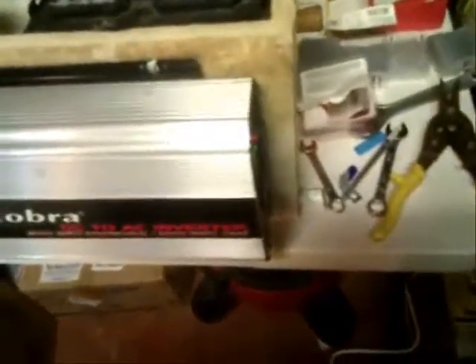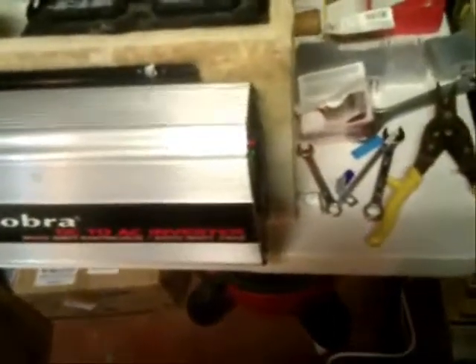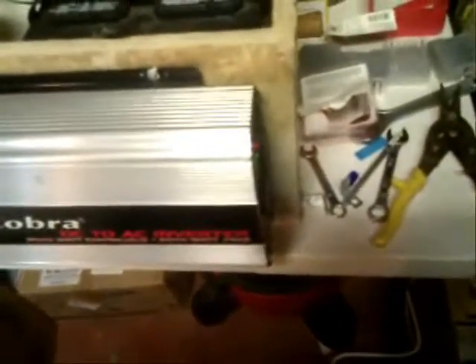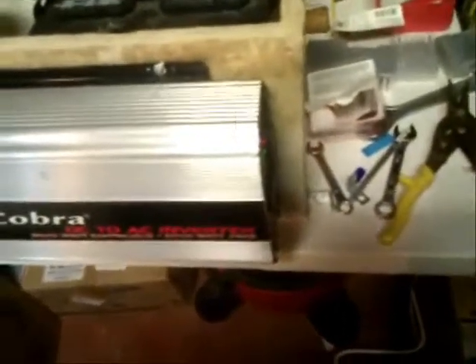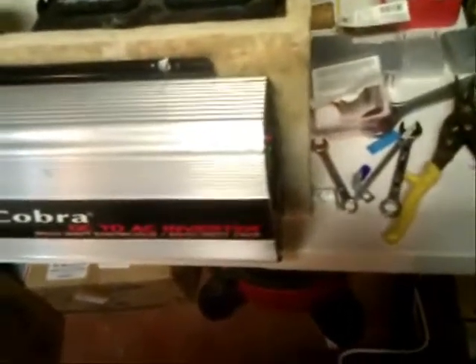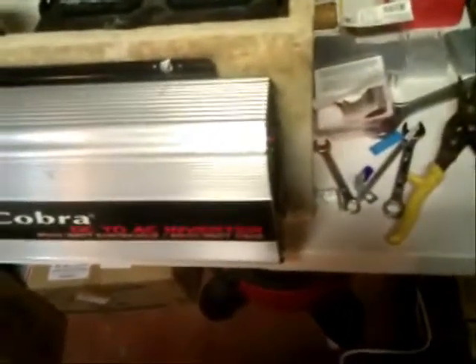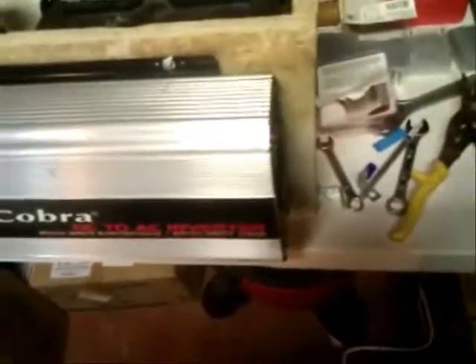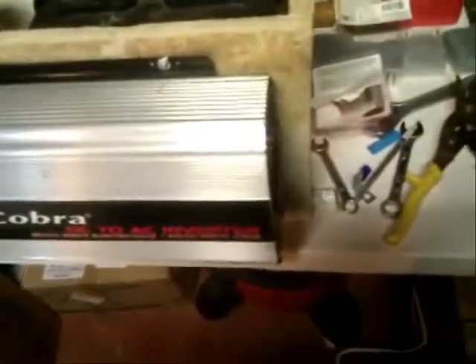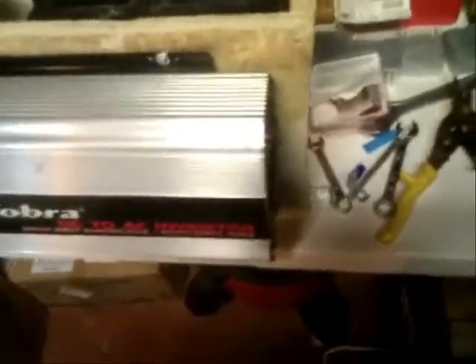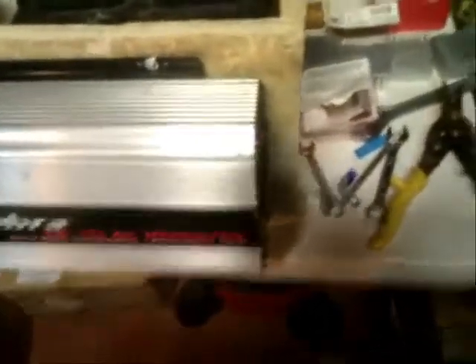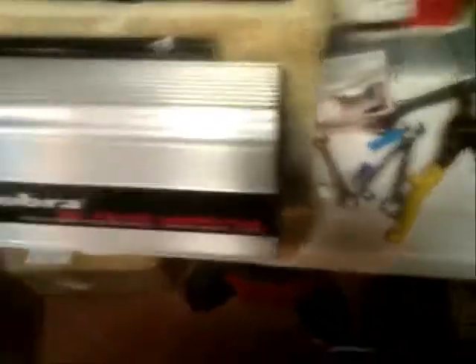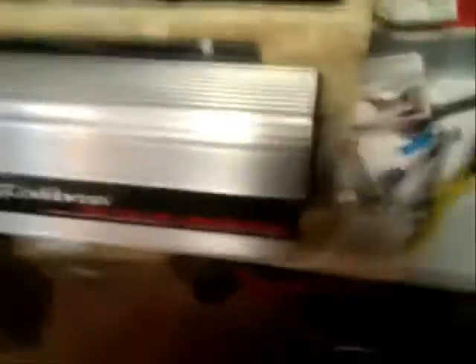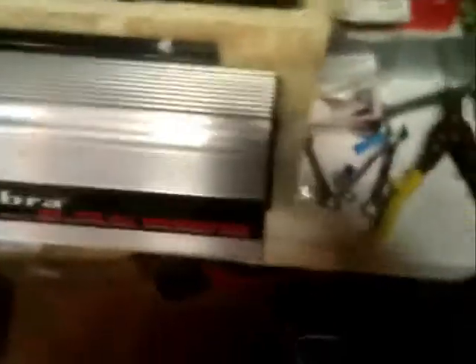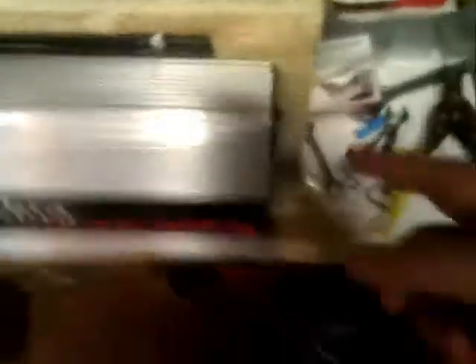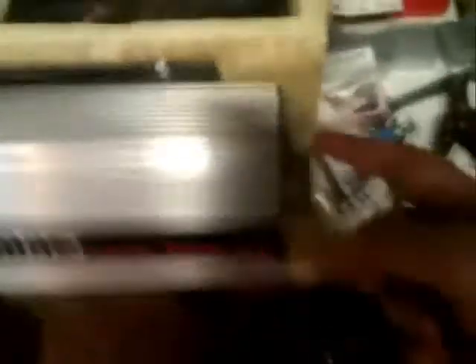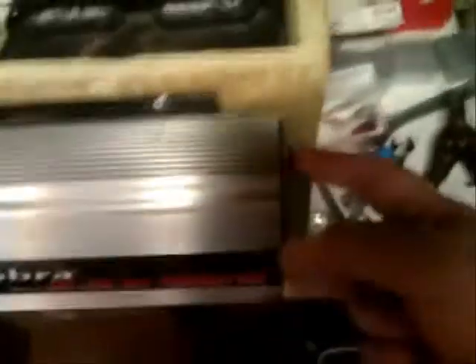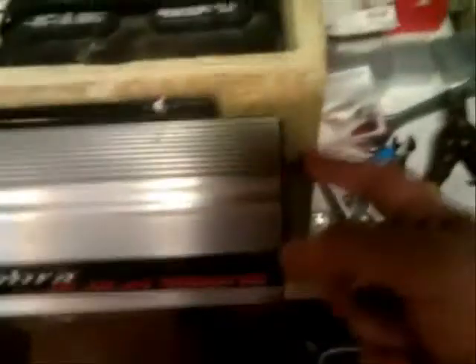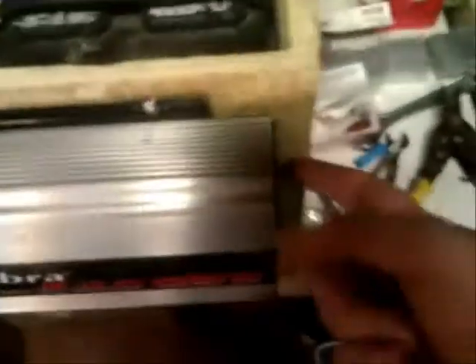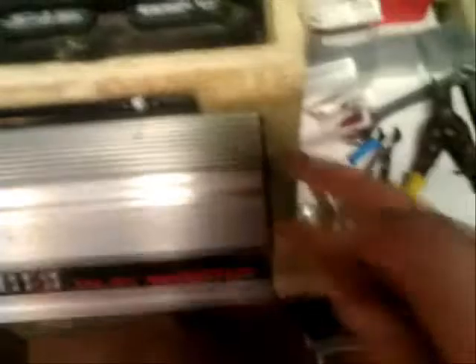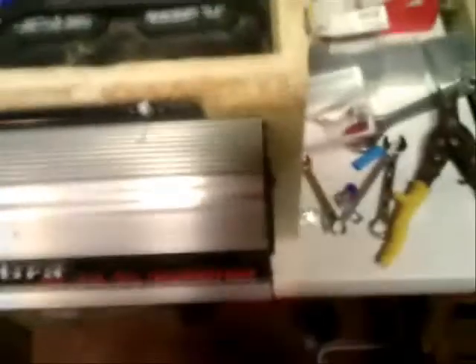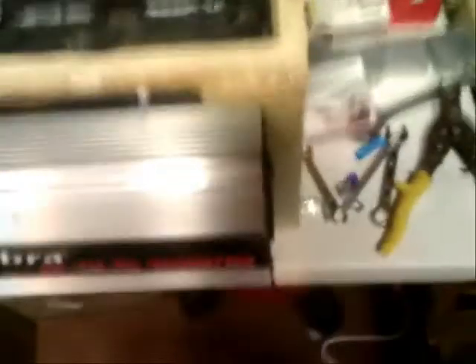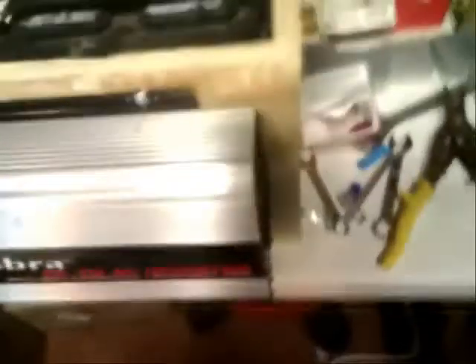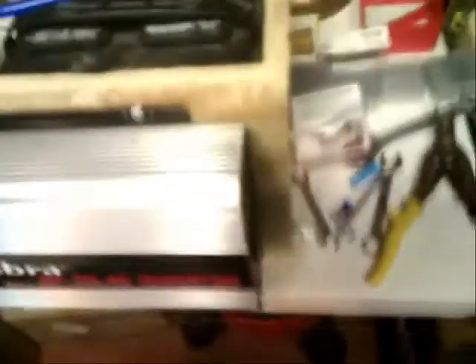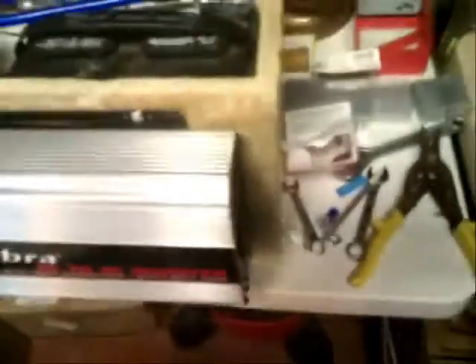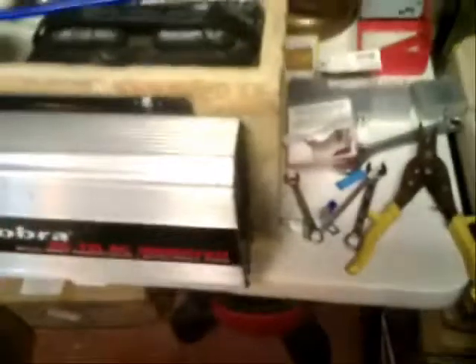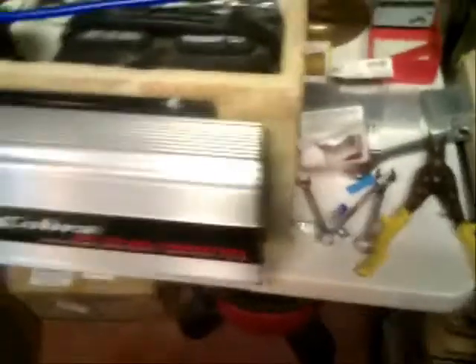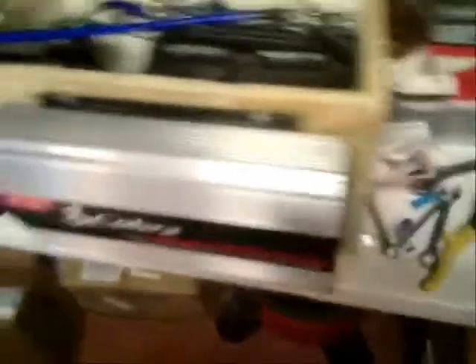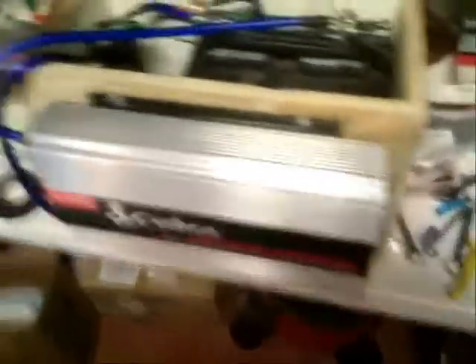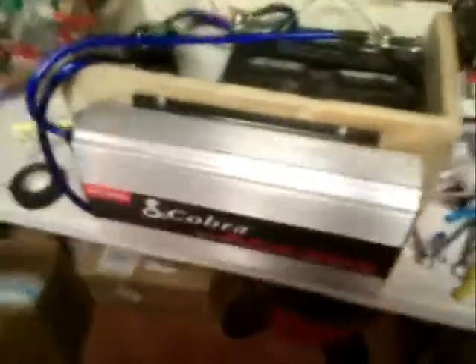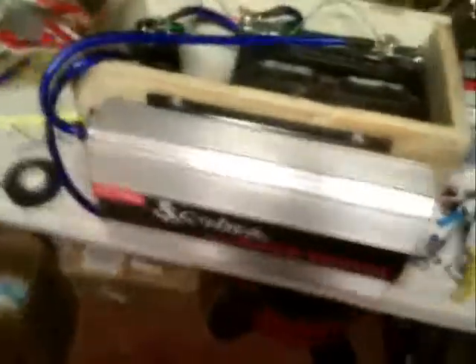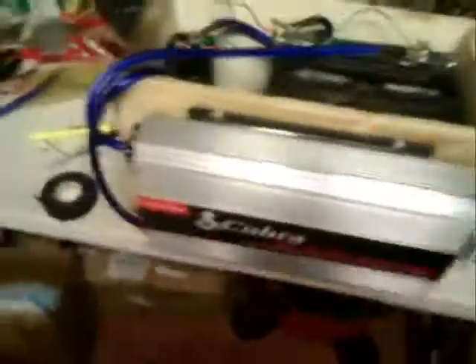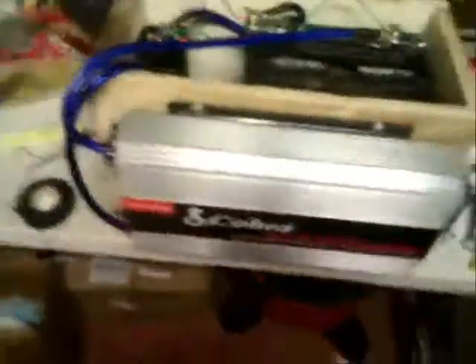That's what happens when the inverter loses power. And there you go.